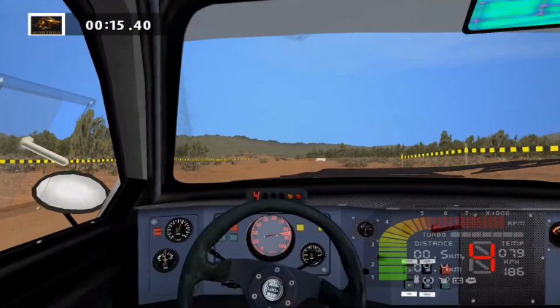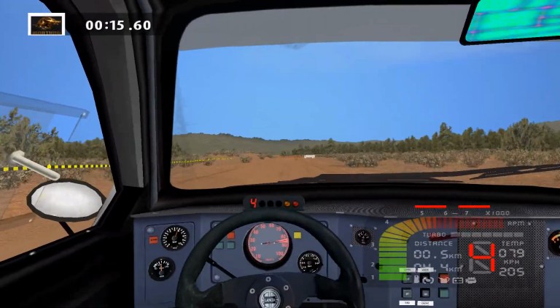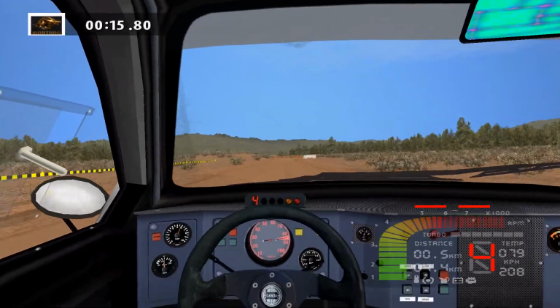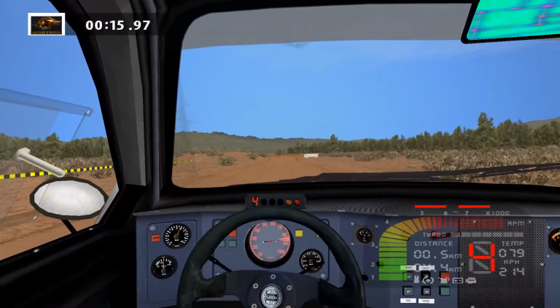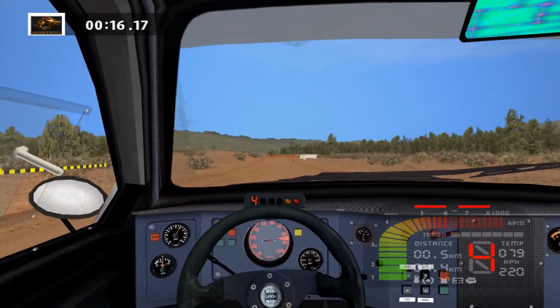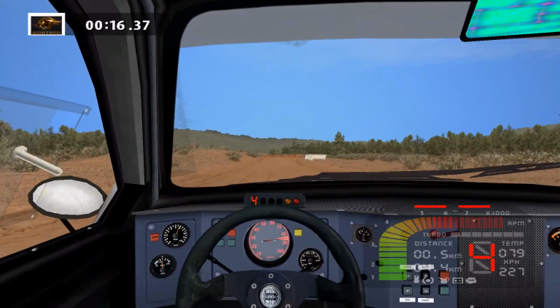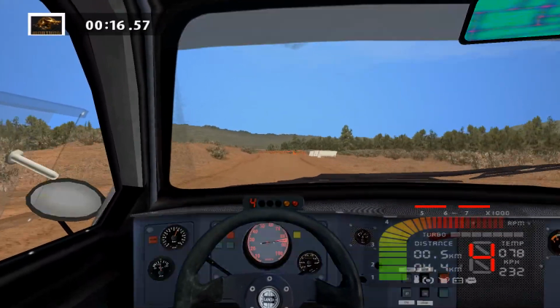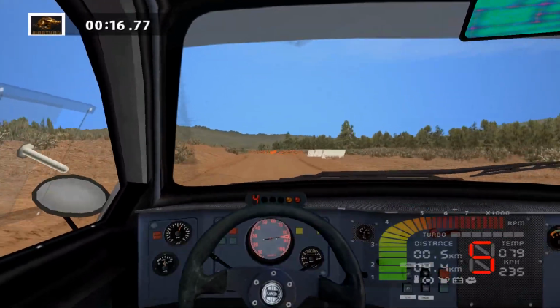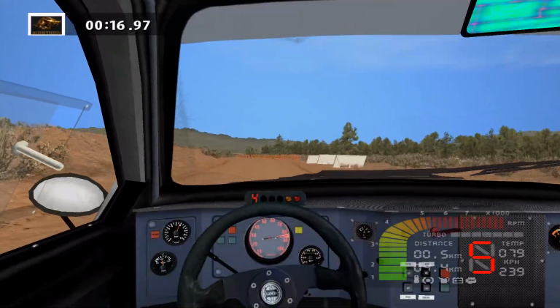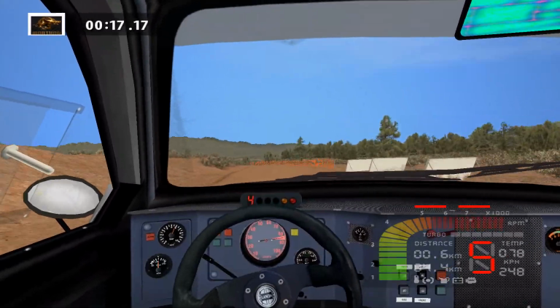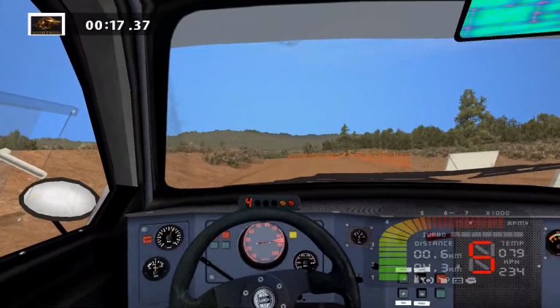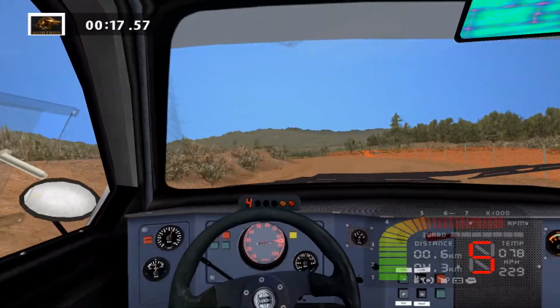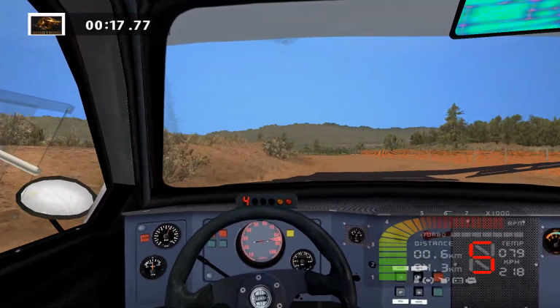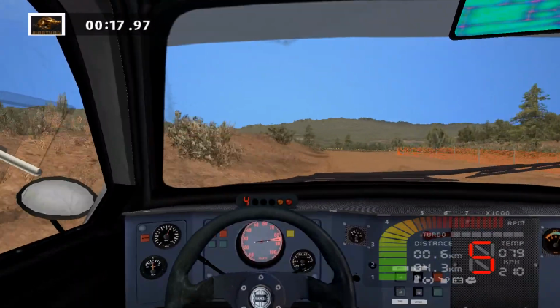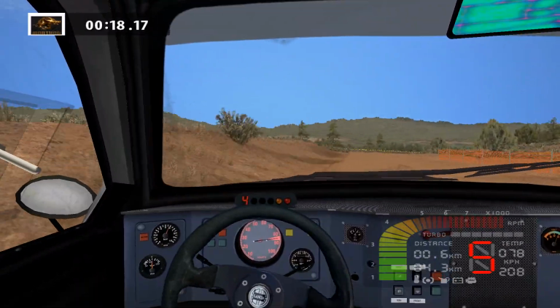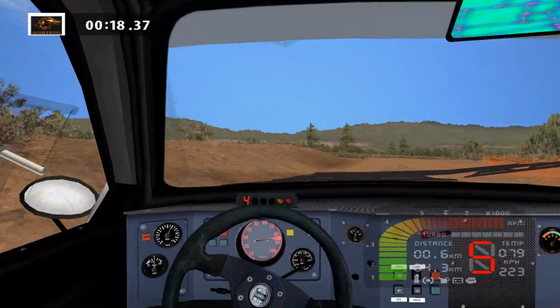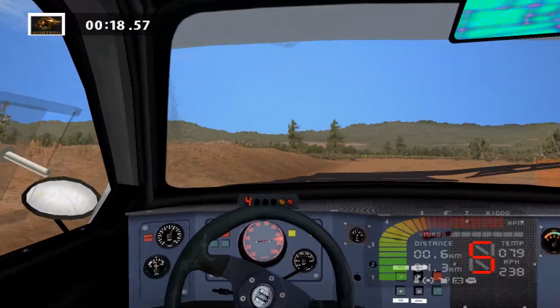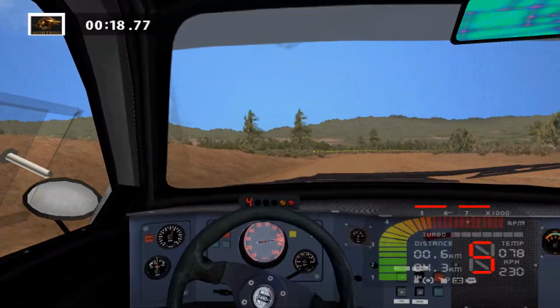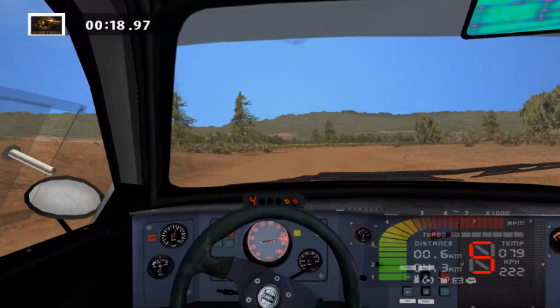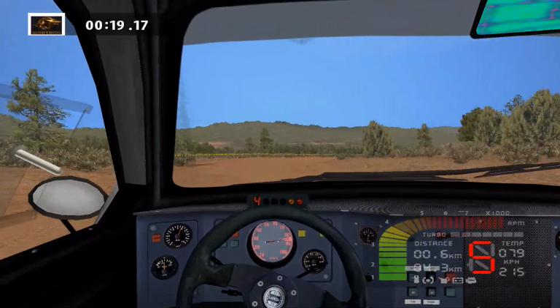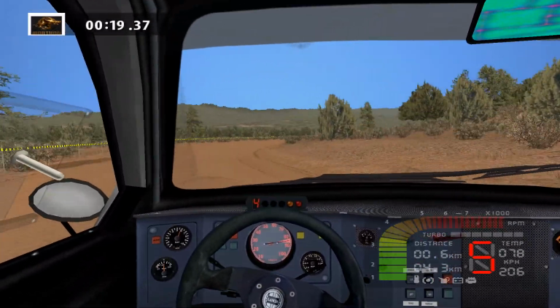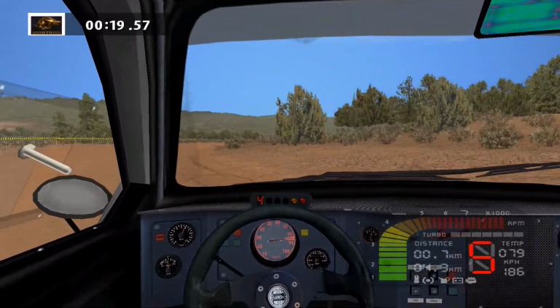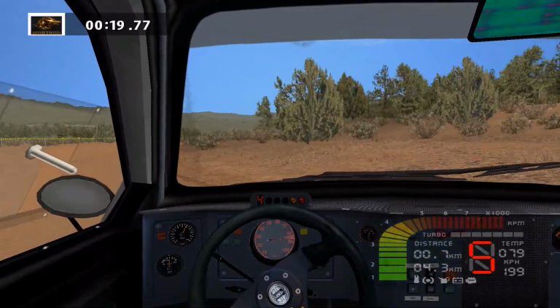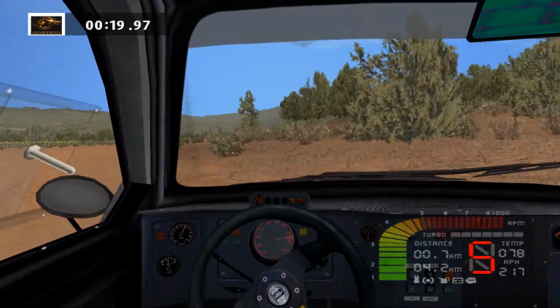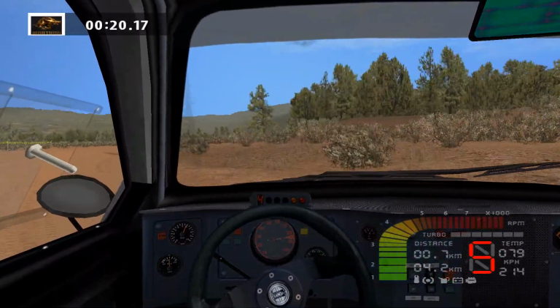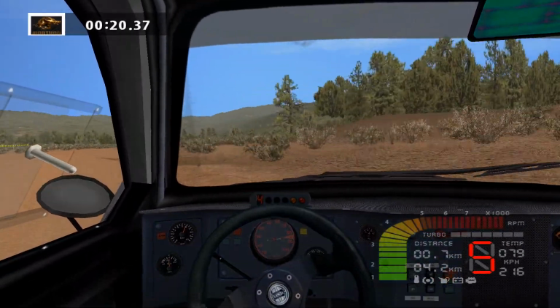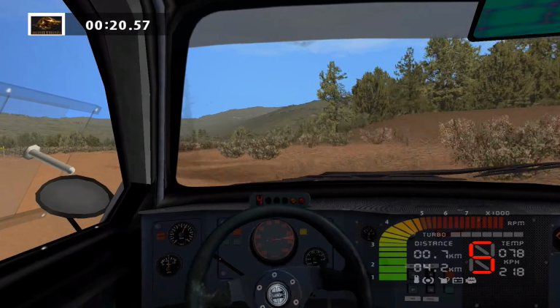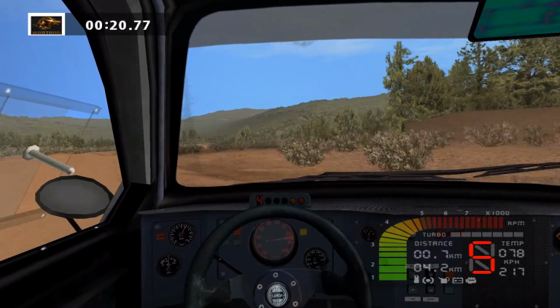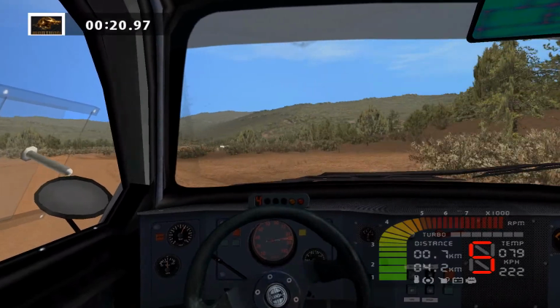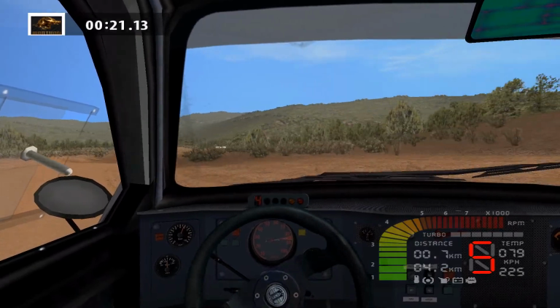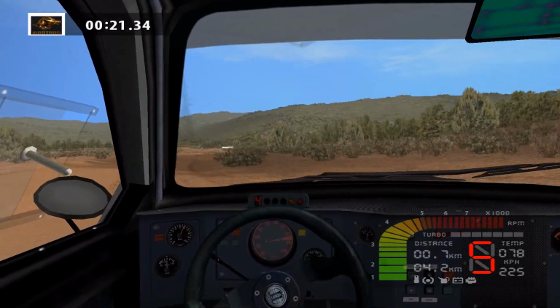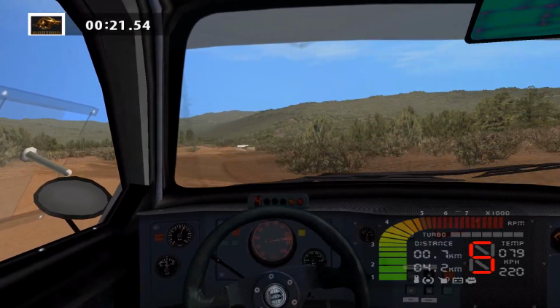Fast right, long, 100. Lat left, over crest, 150.